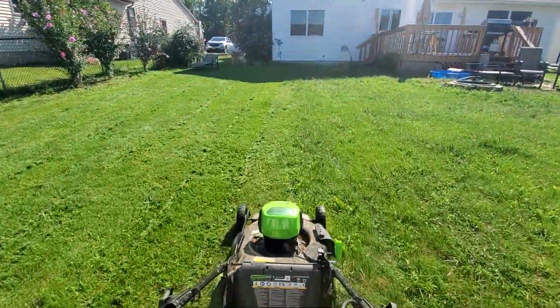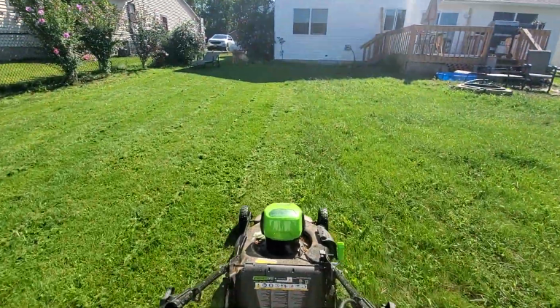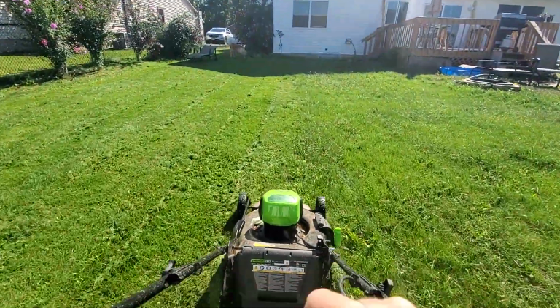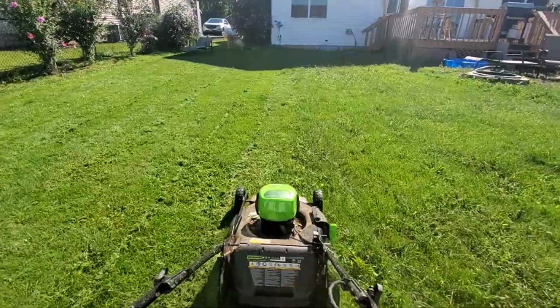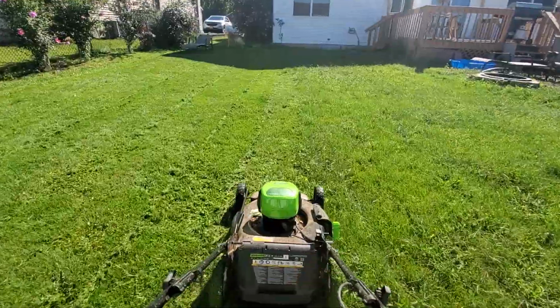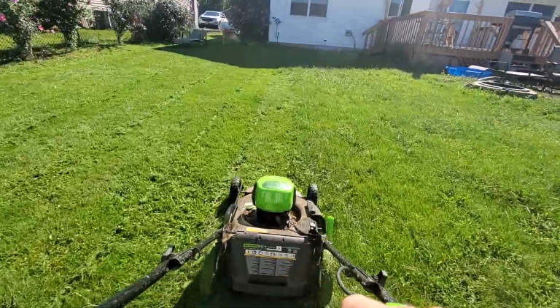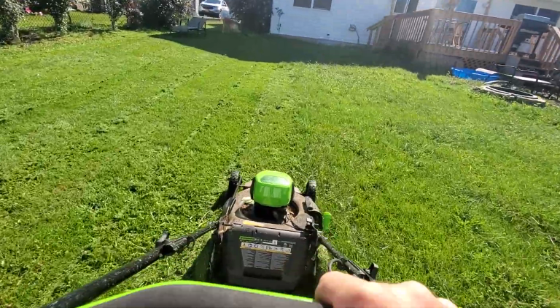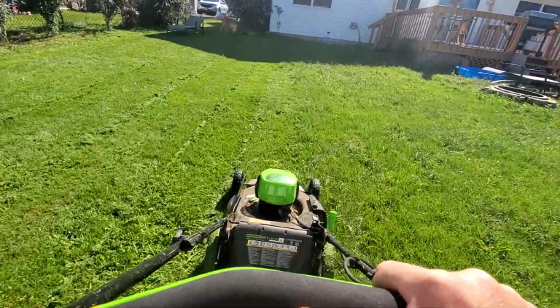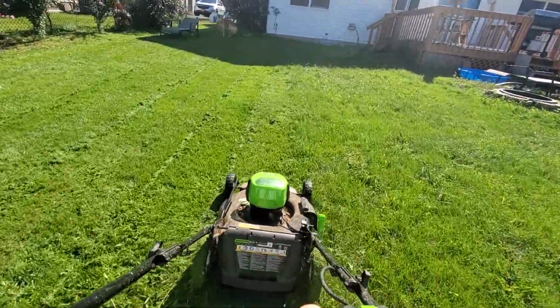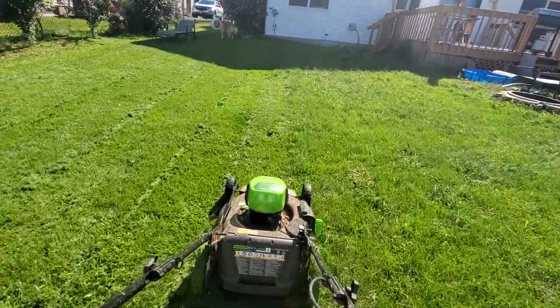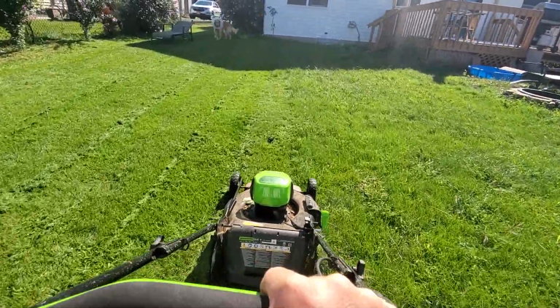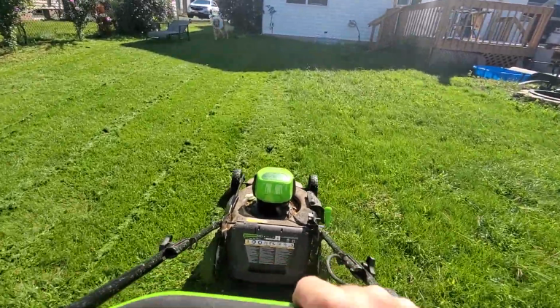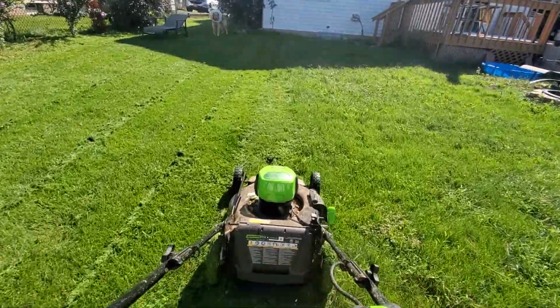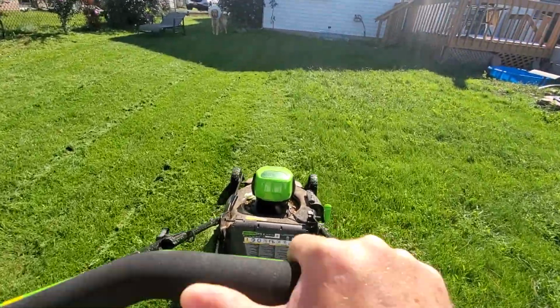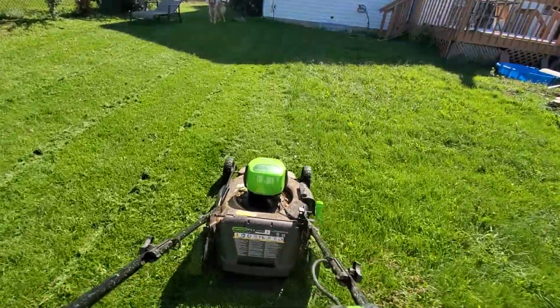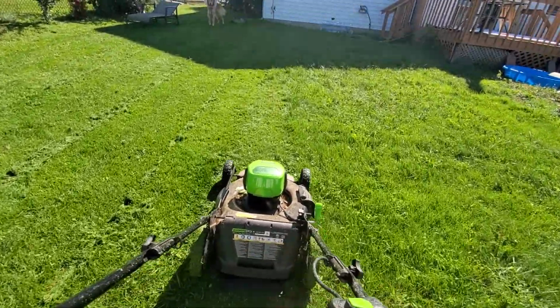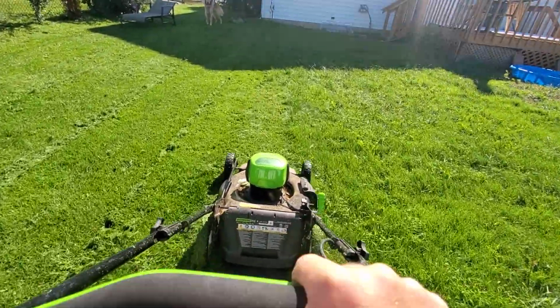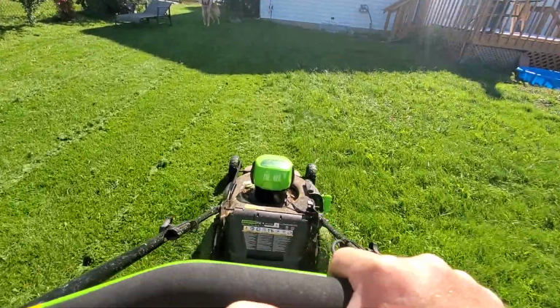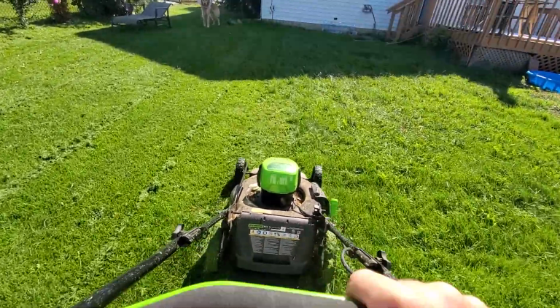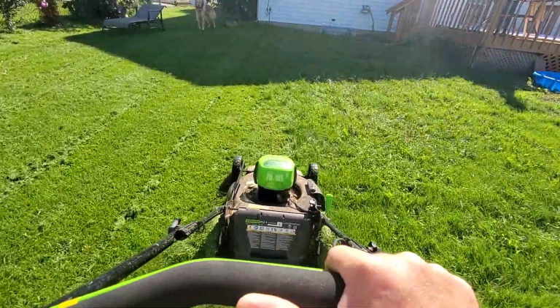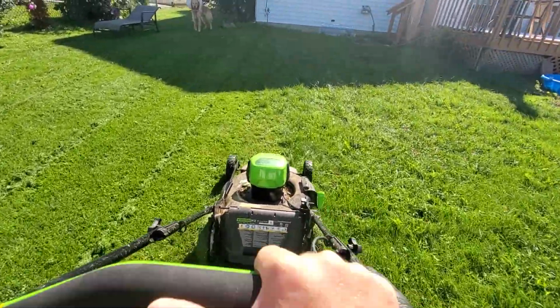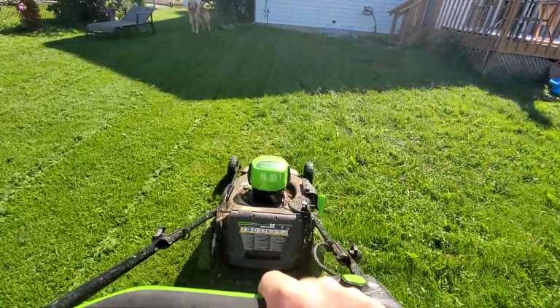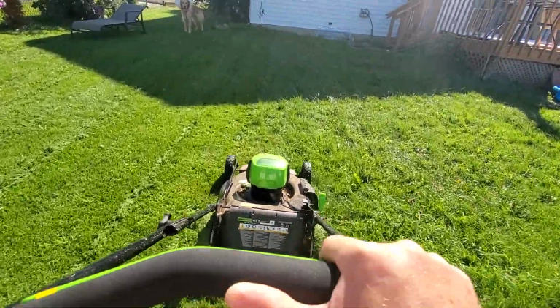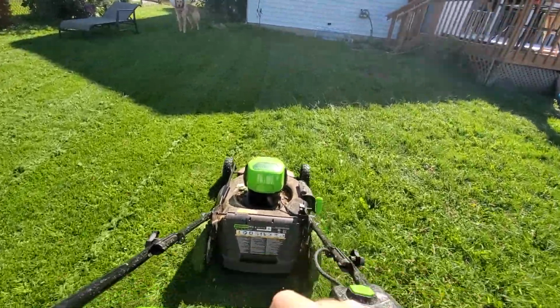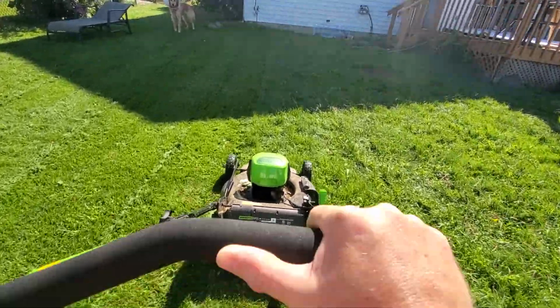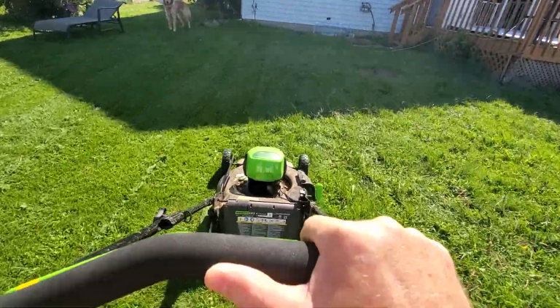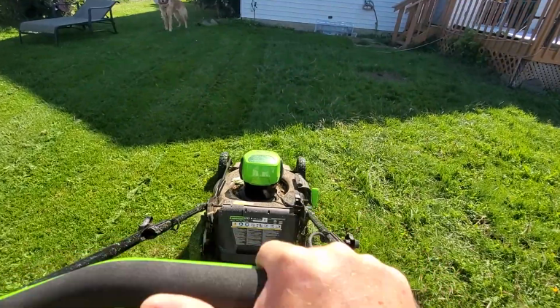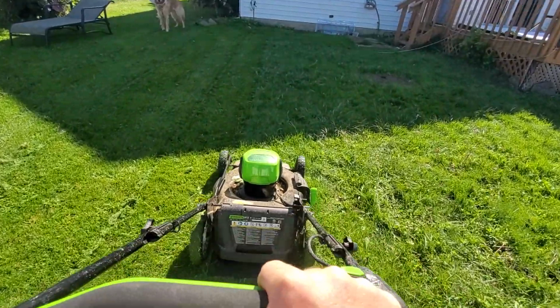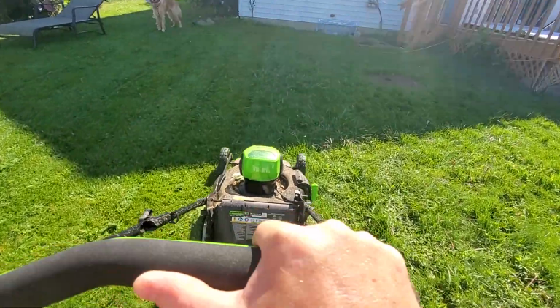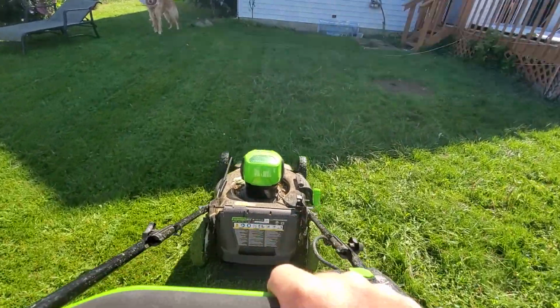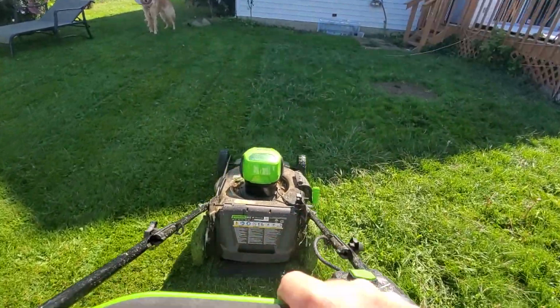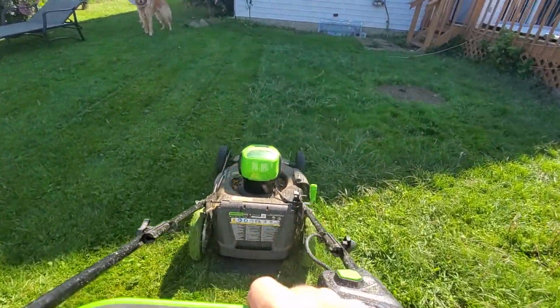Yeah, doing this one arm, my line is really crooked. There we go, now we're back on track.